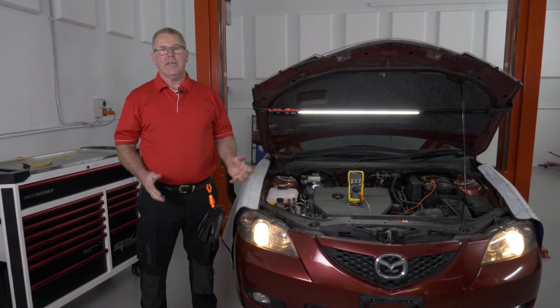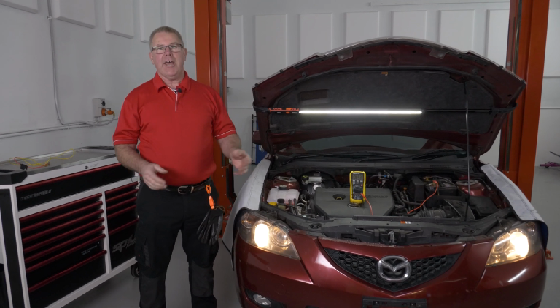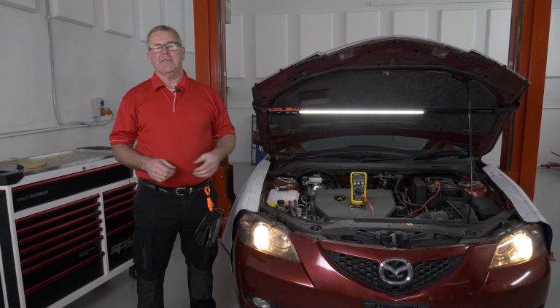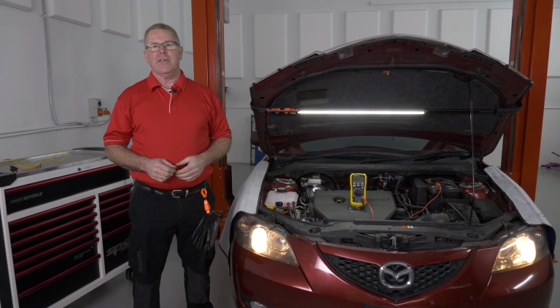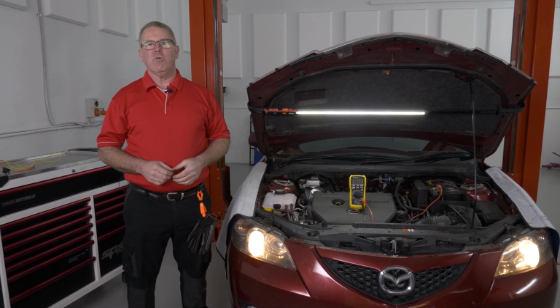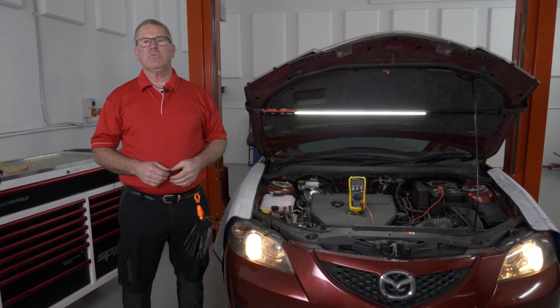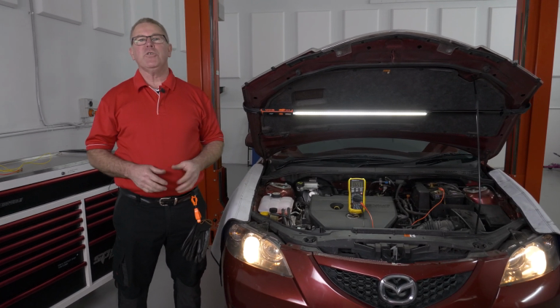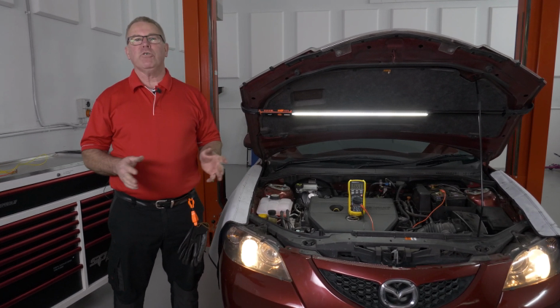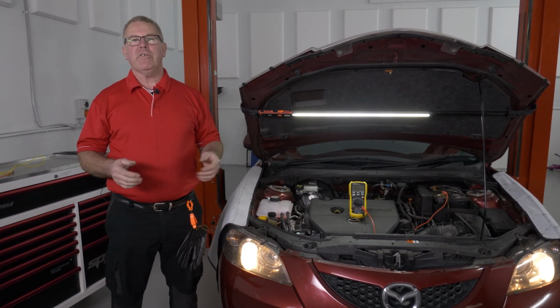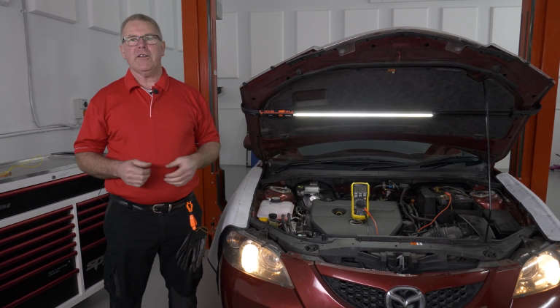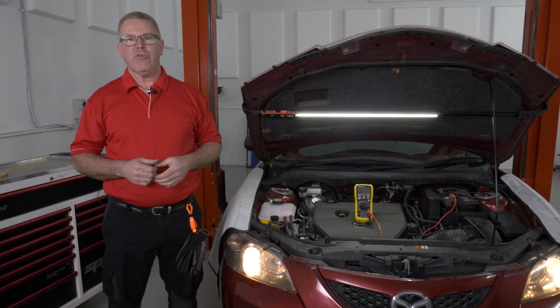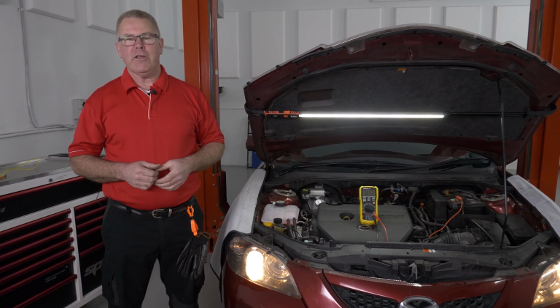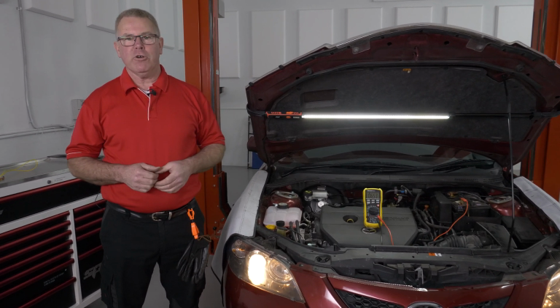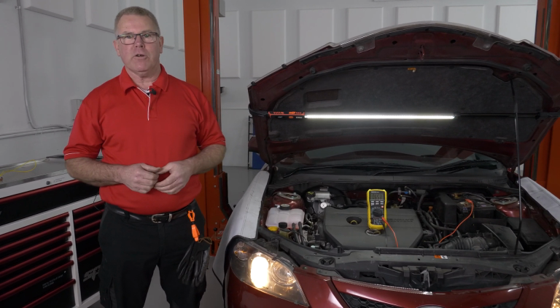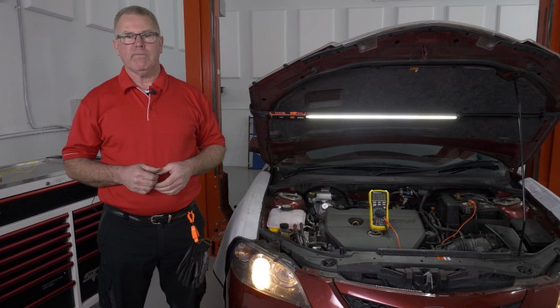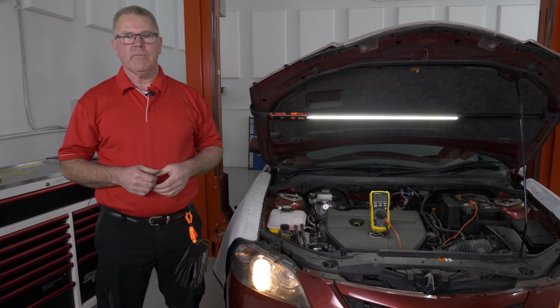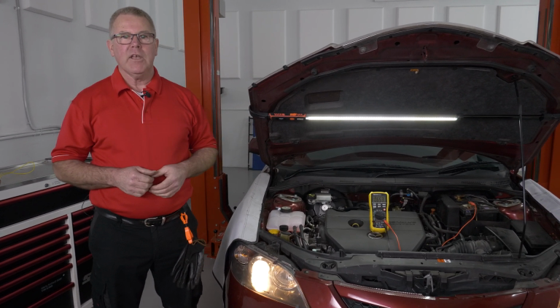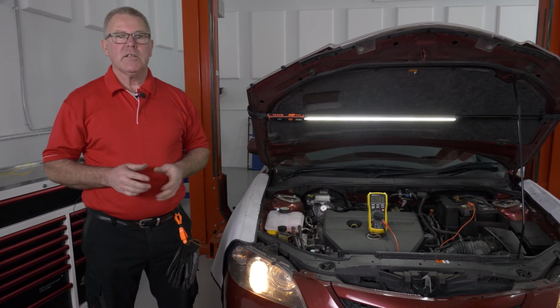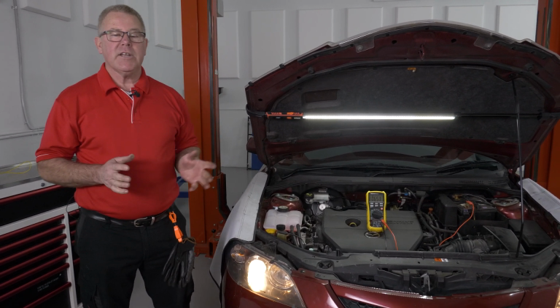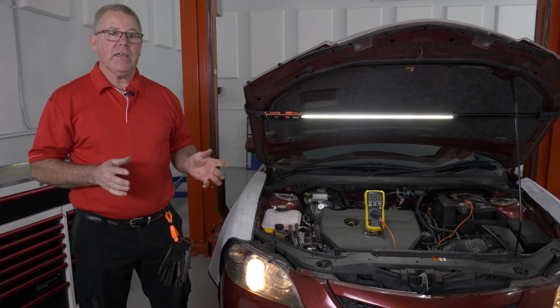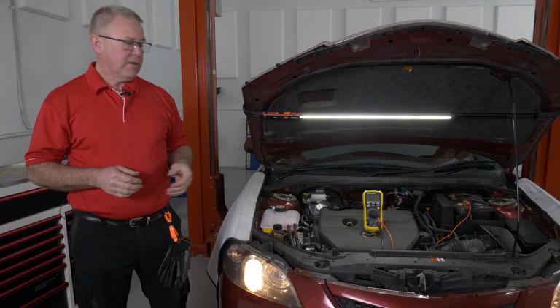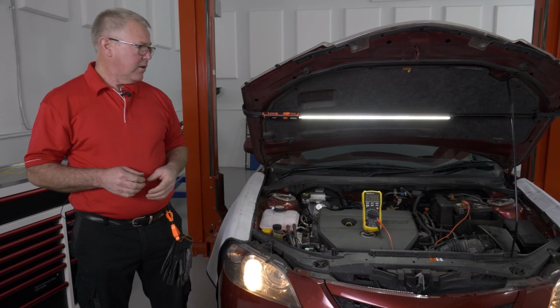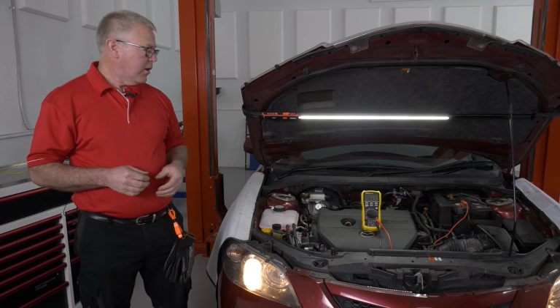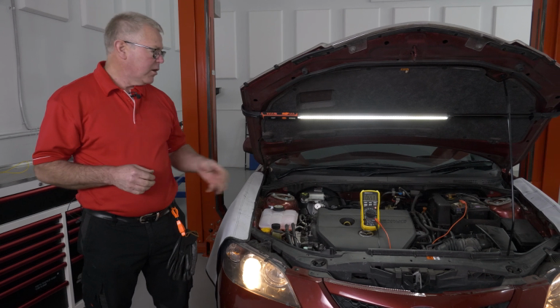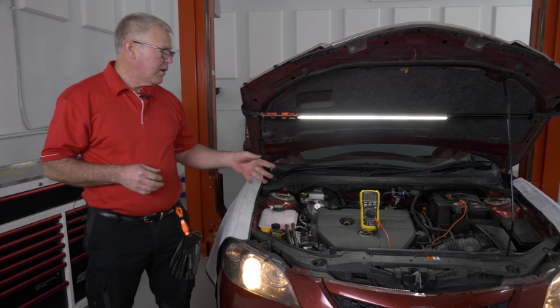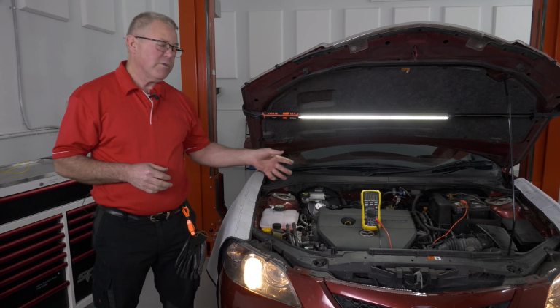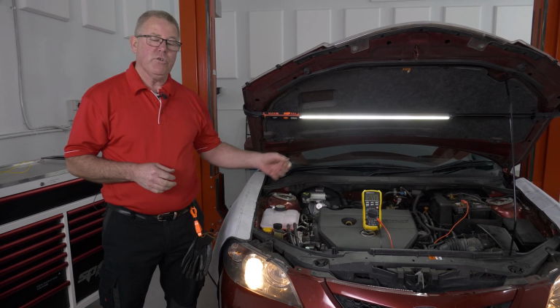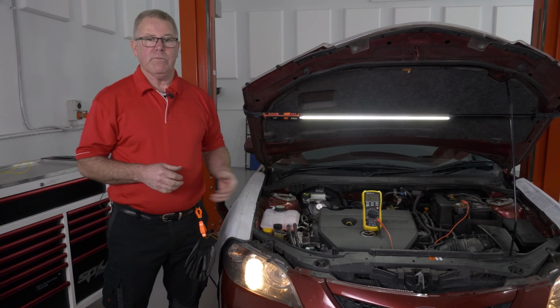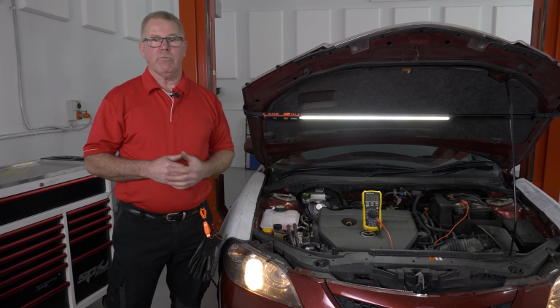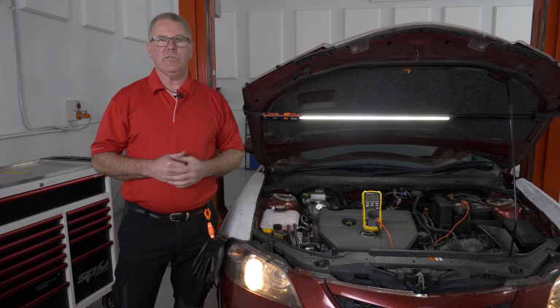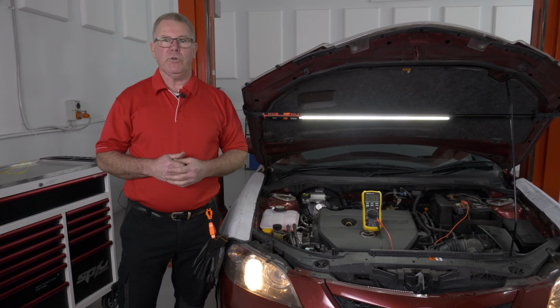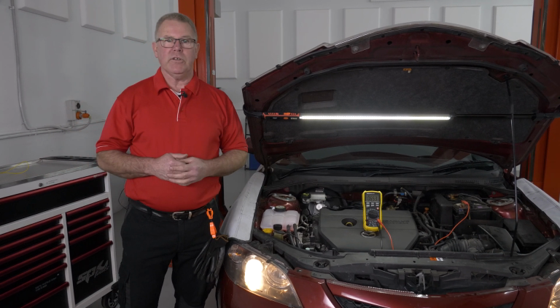G'day and welcome to the Autodata training workshop. Today, I'd like to give you a few tips on multimeters.